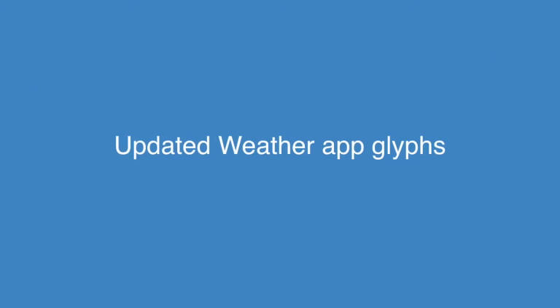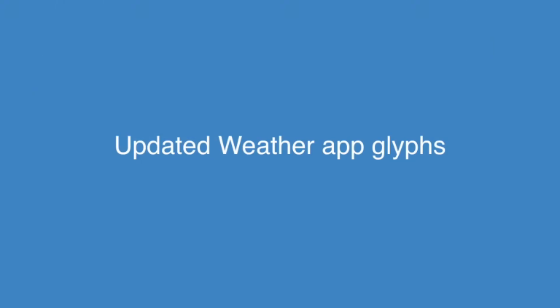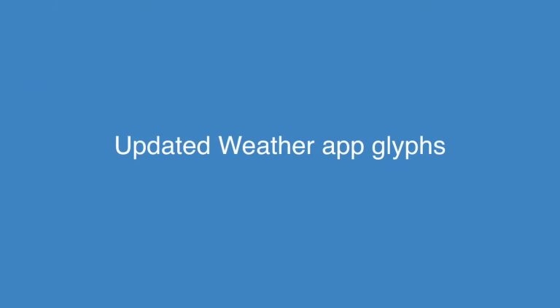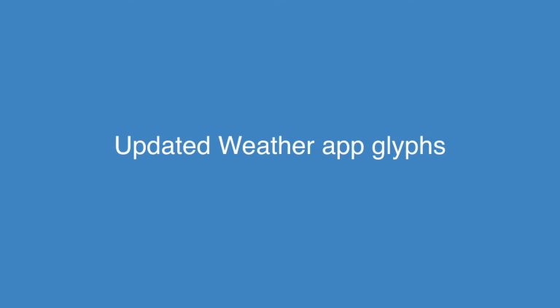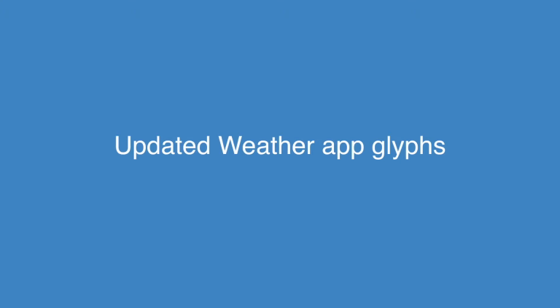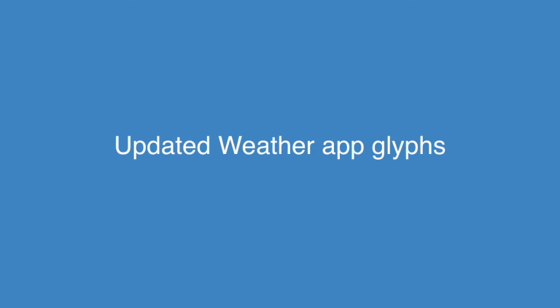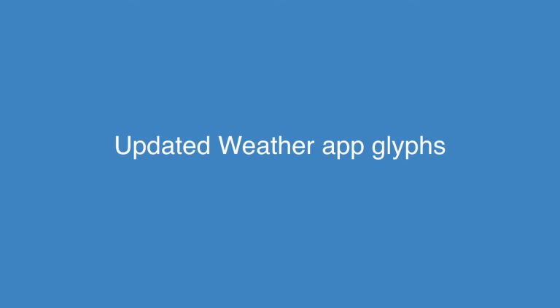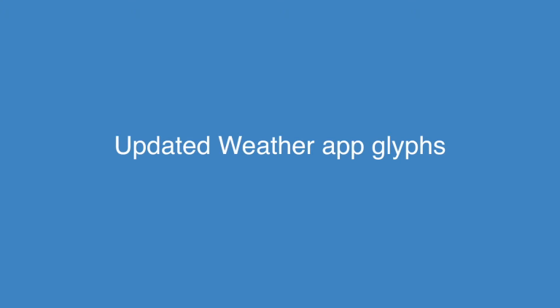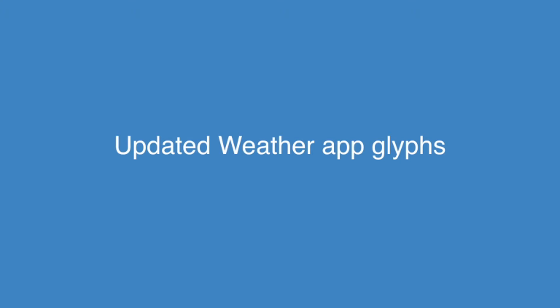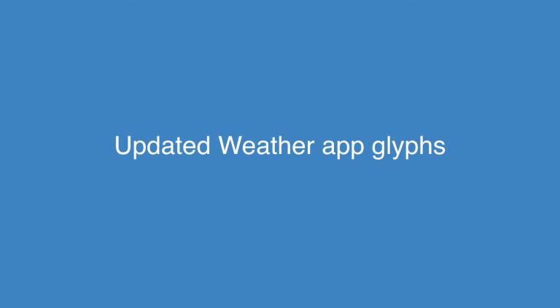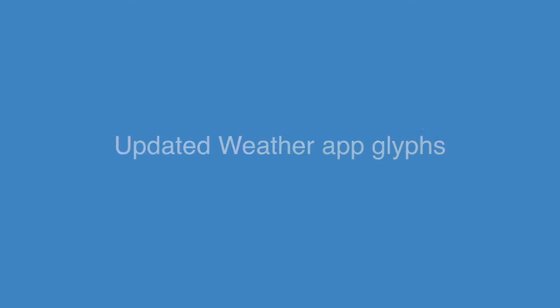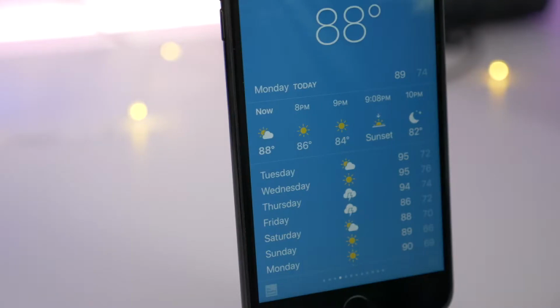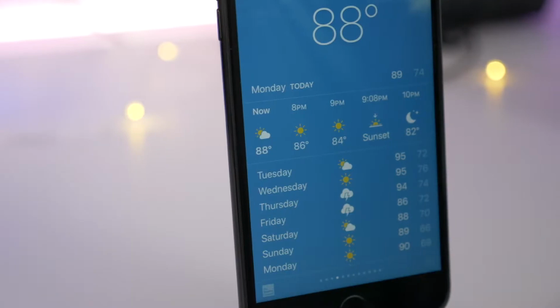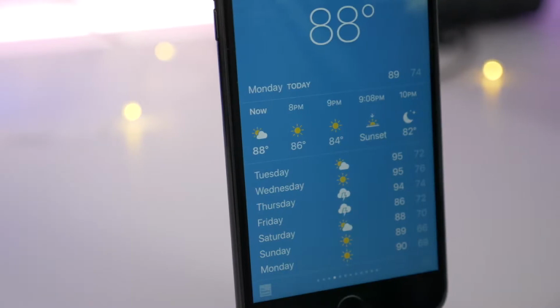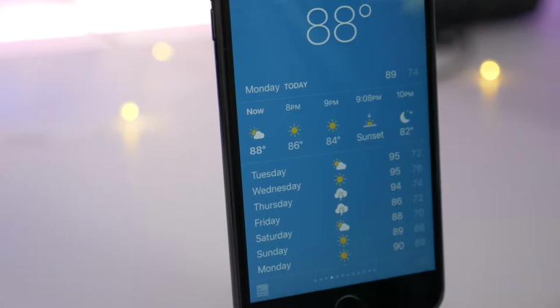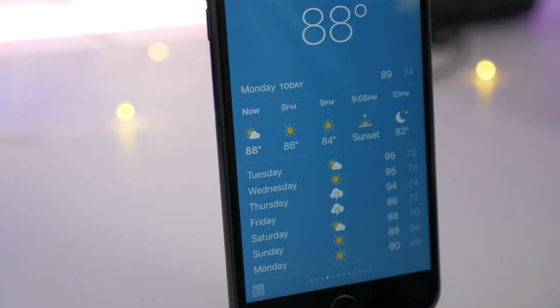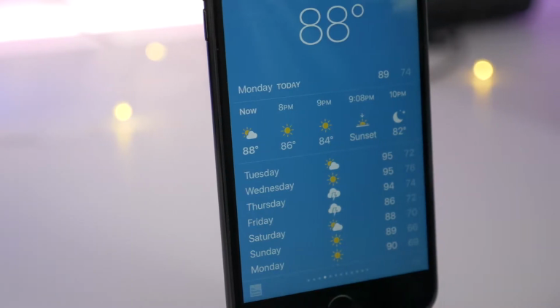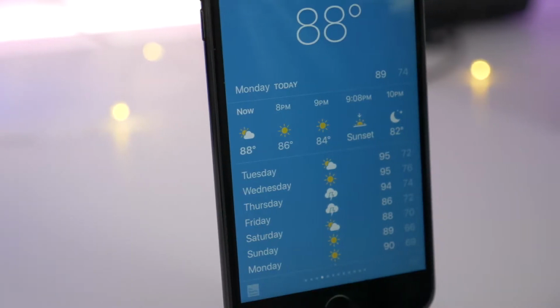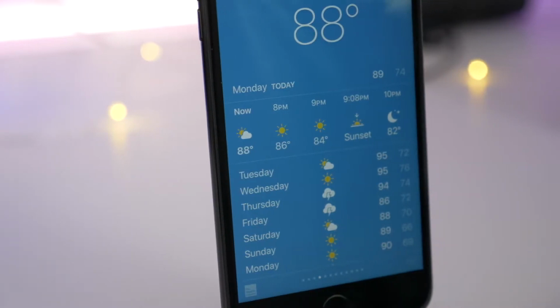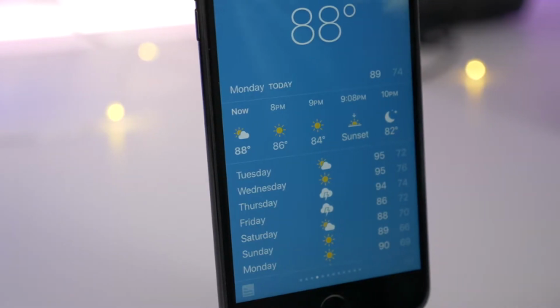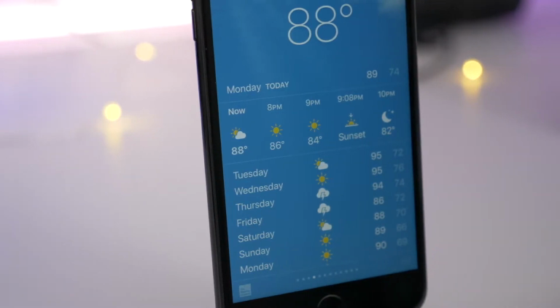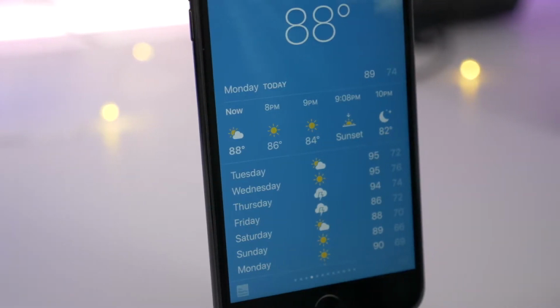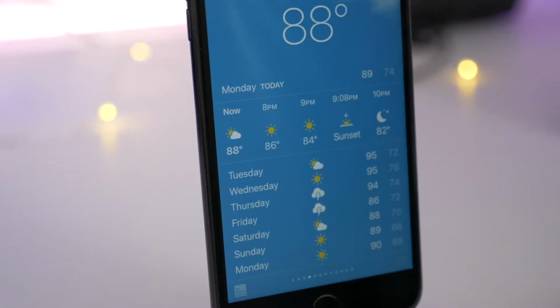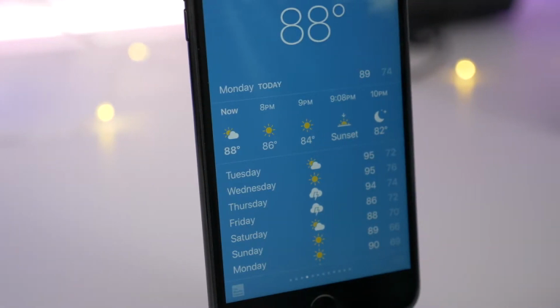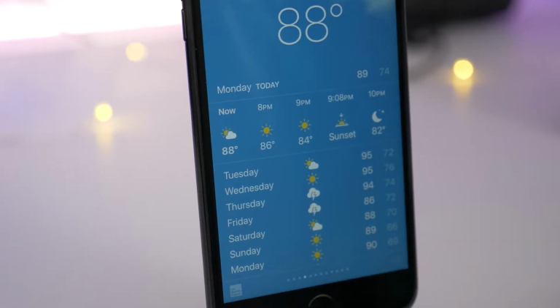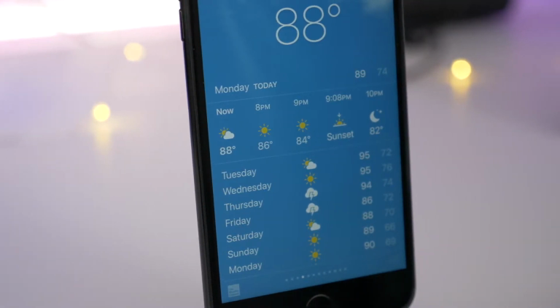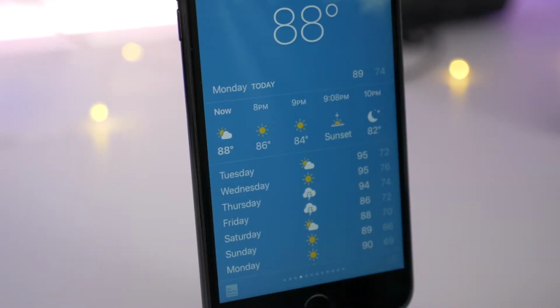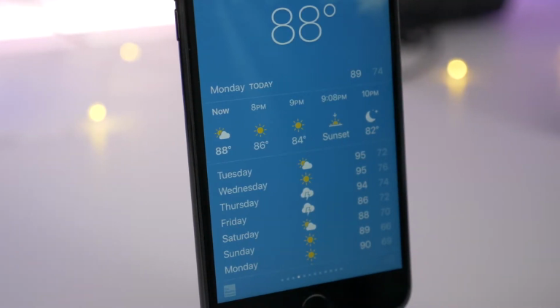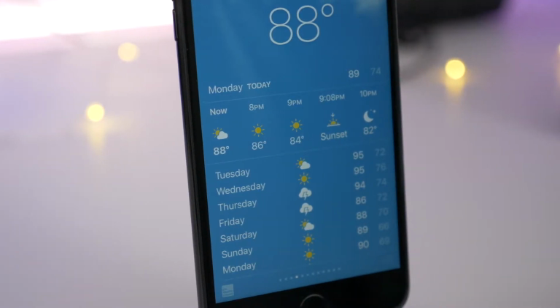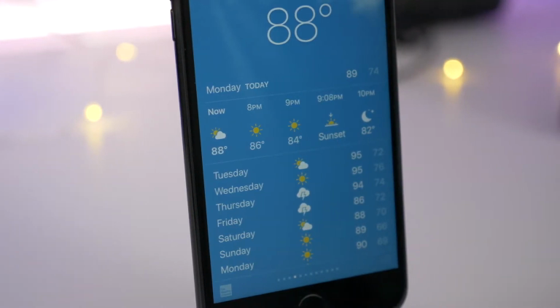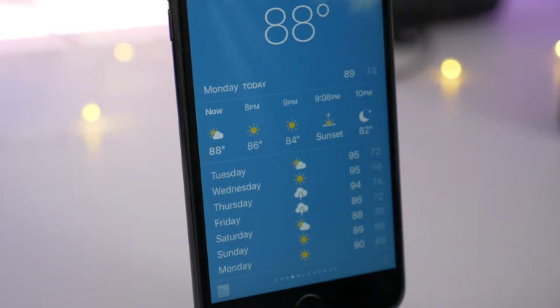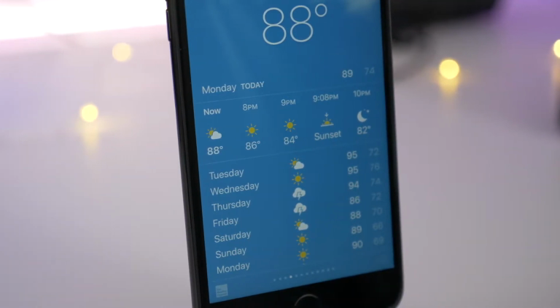You'll also notice slightly updated Weather app glyphs, as you can see right there.